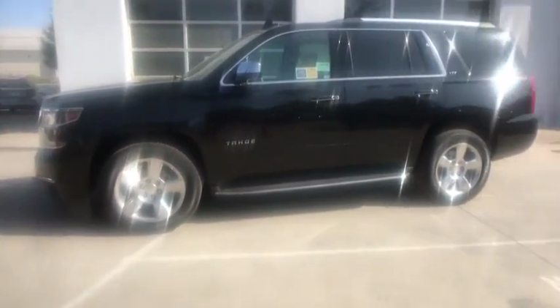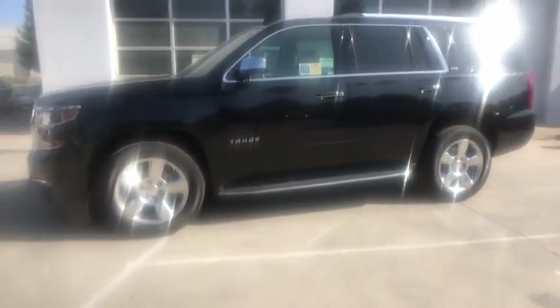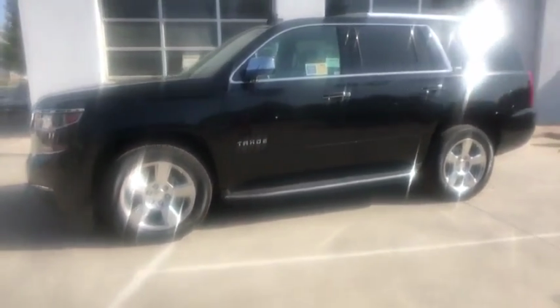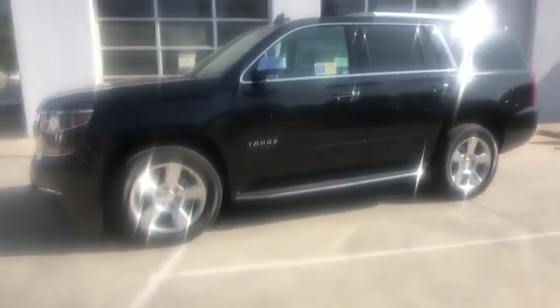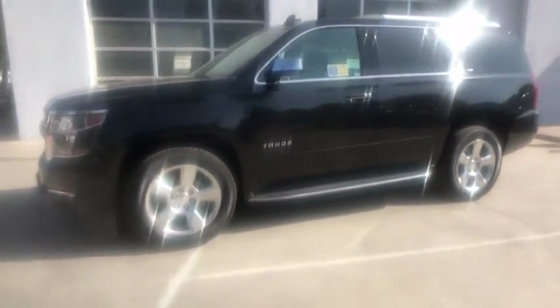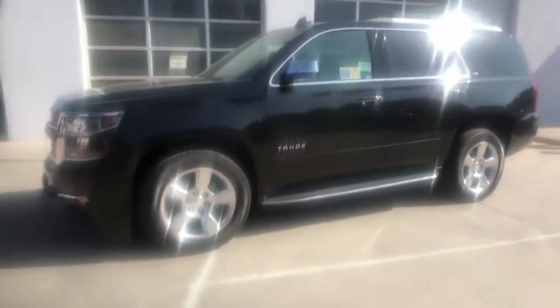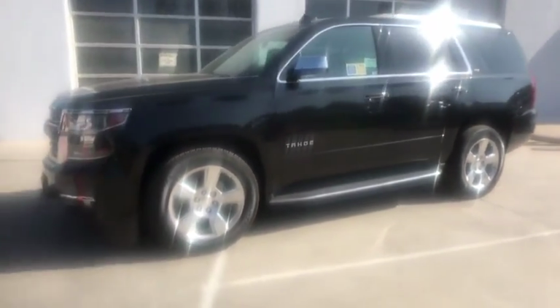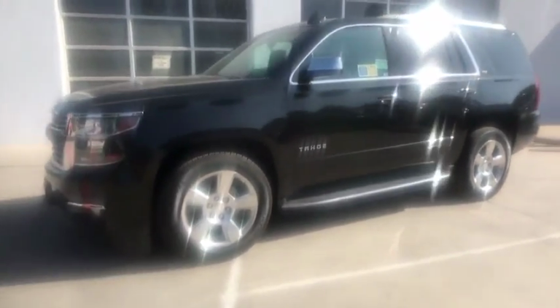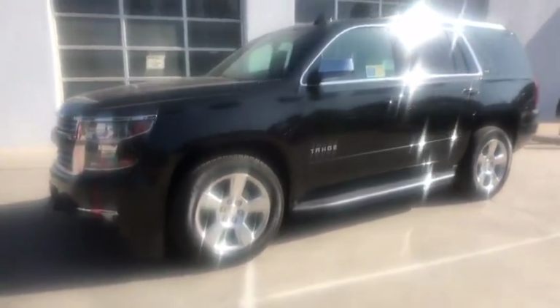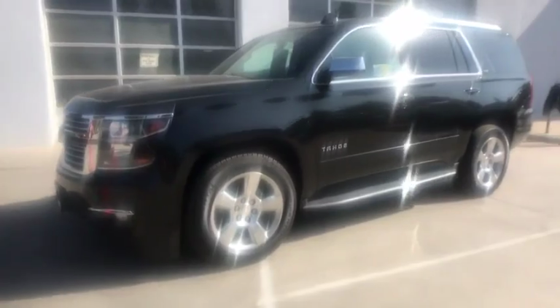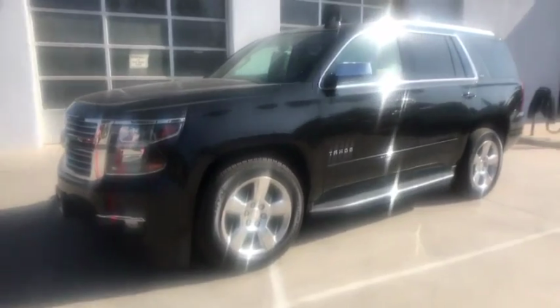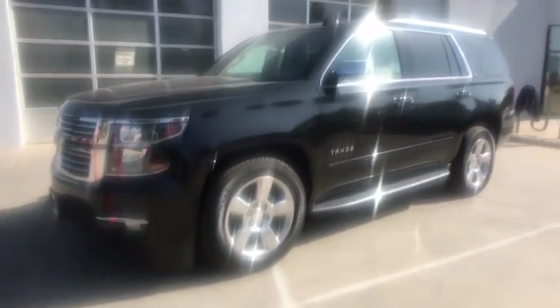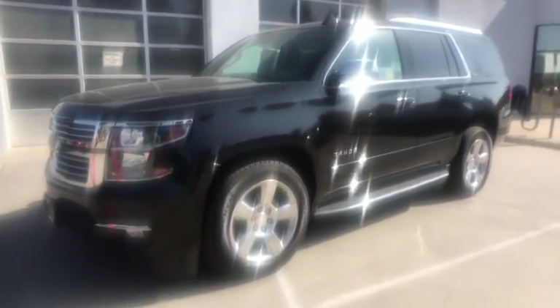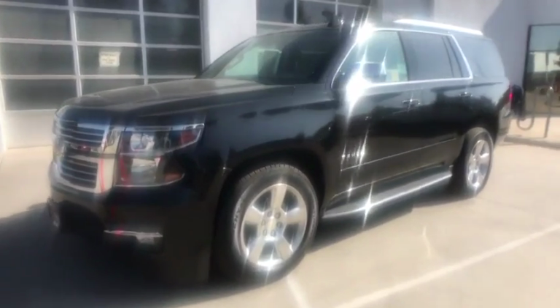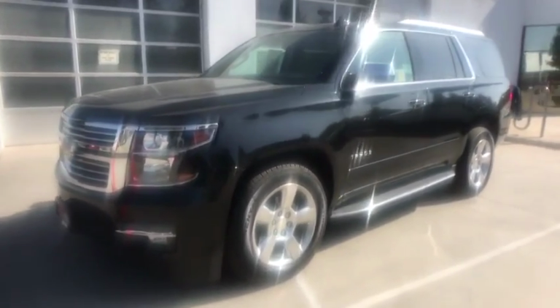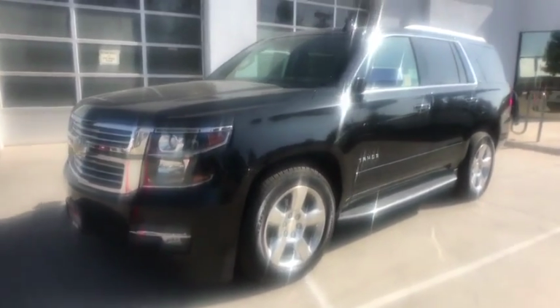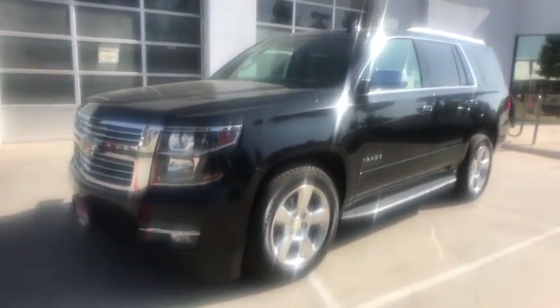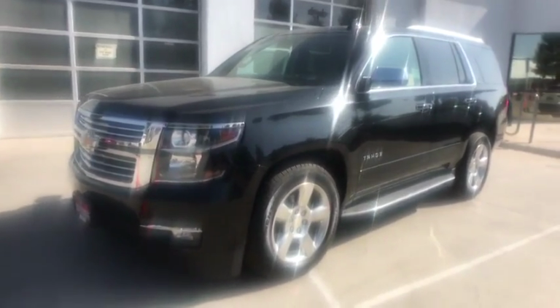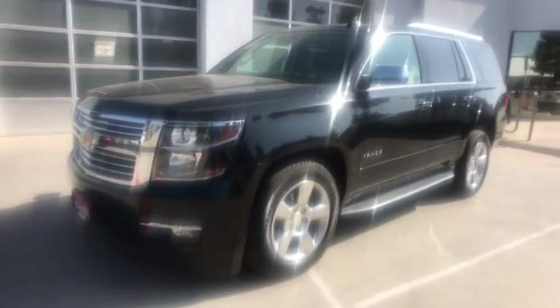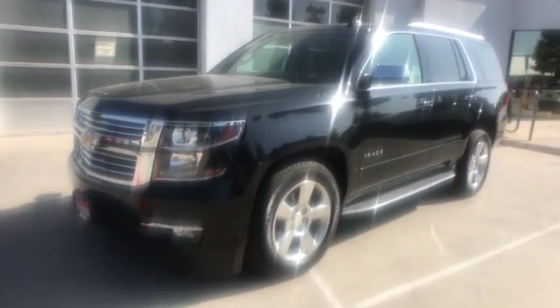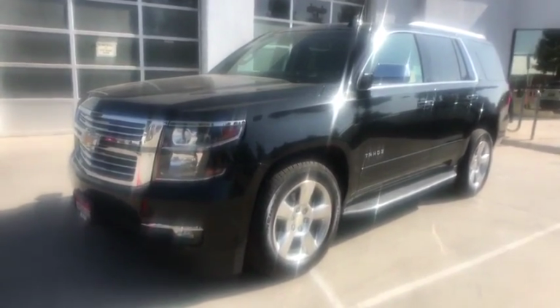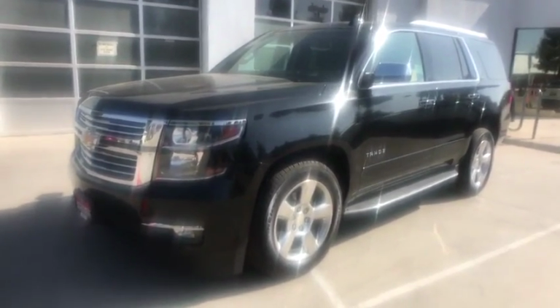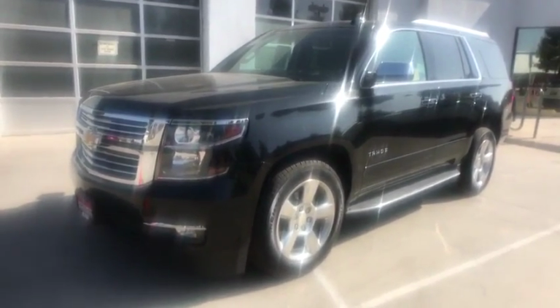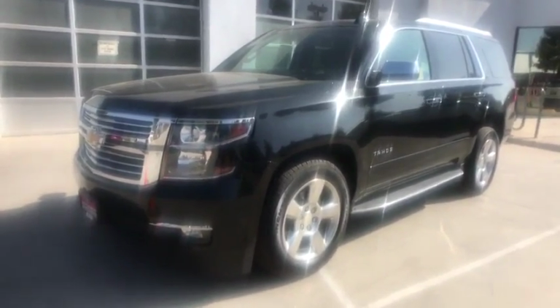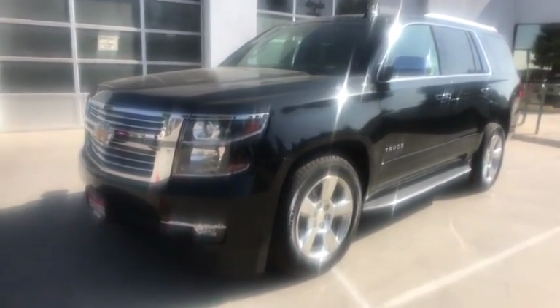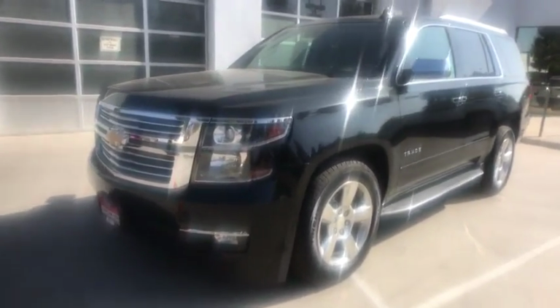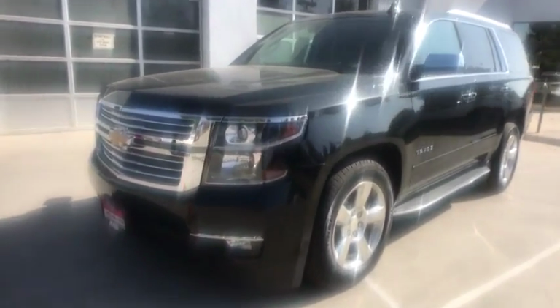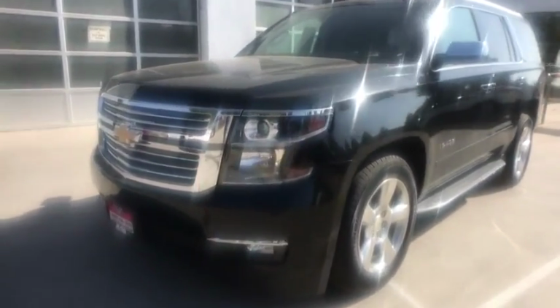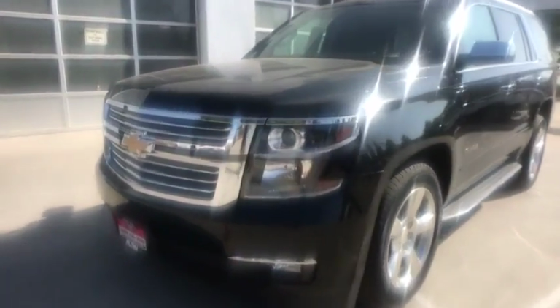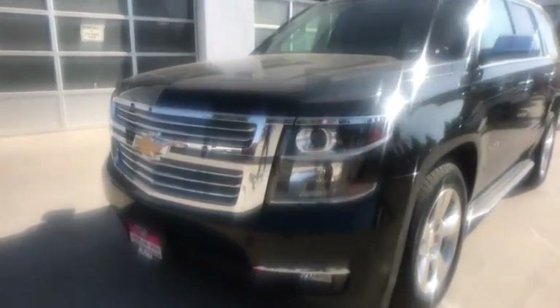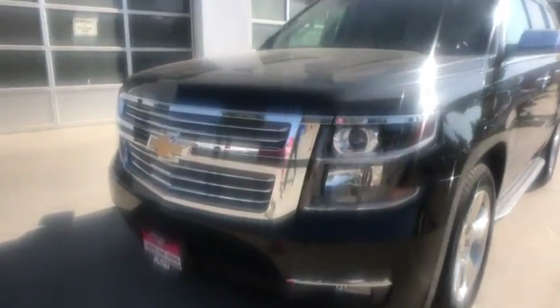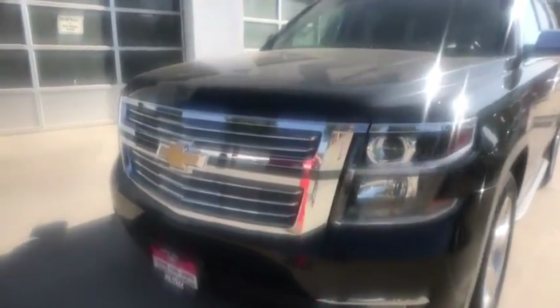ABS four-wheel, cruise control, front floor mats, four-wheel disc brakes, aluminum wheels, rear defrost, universal garage door opener.